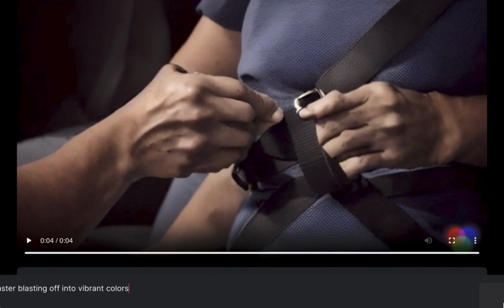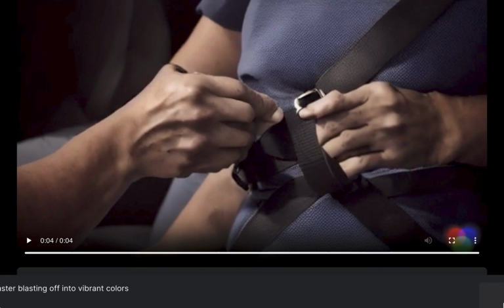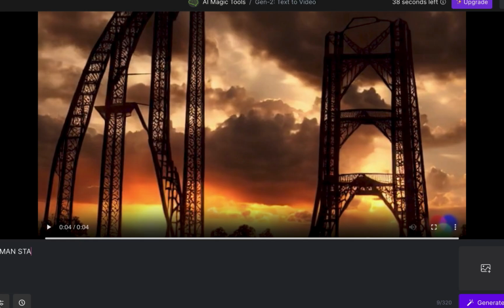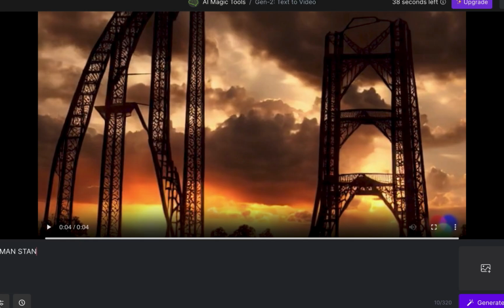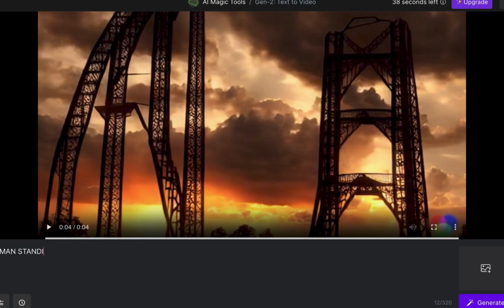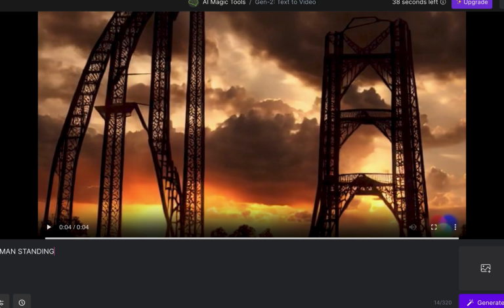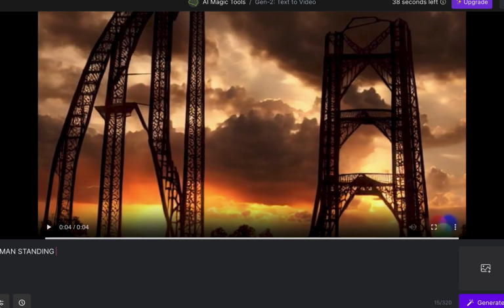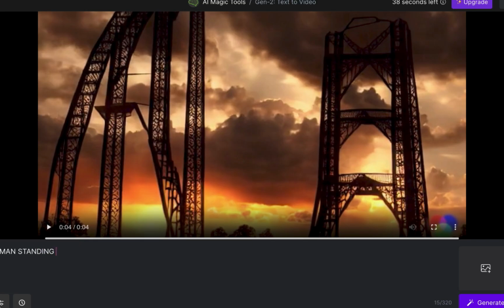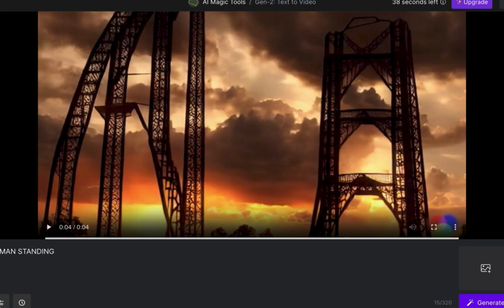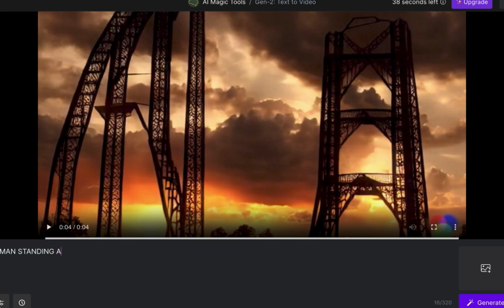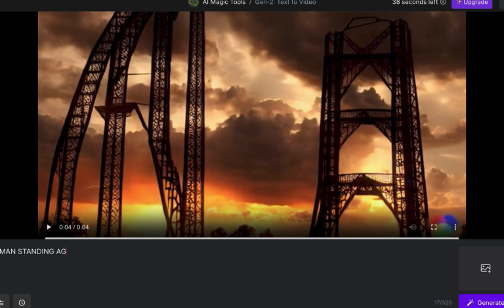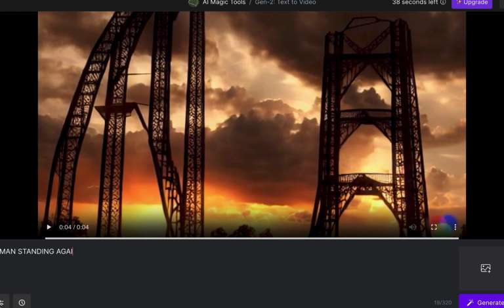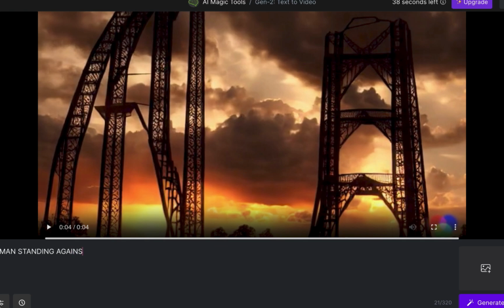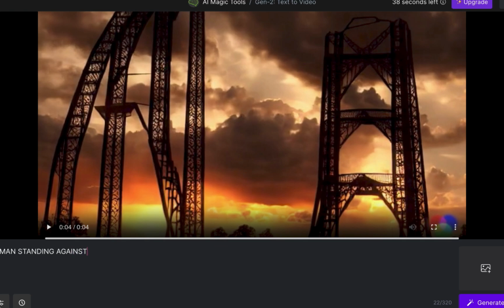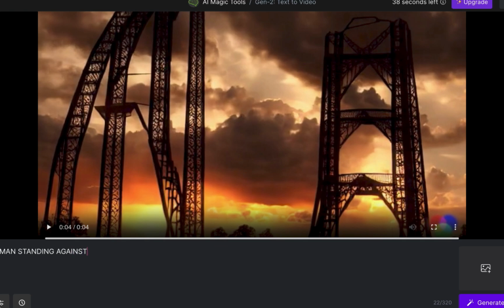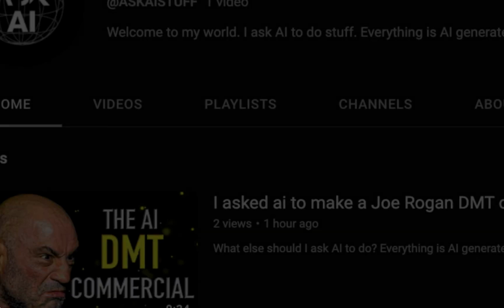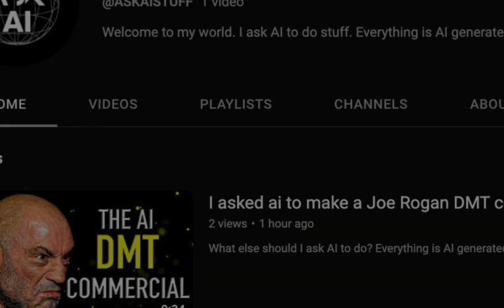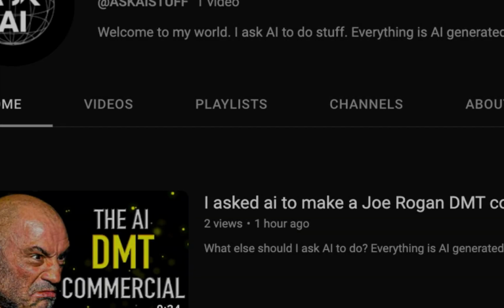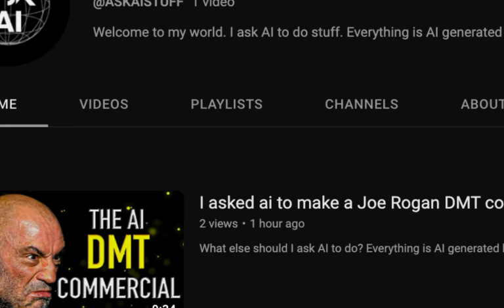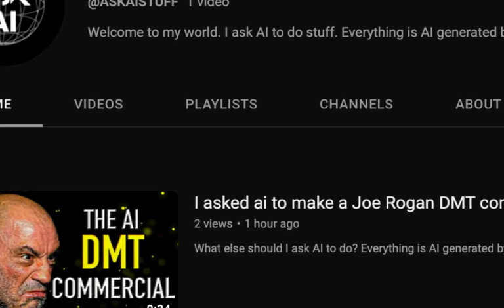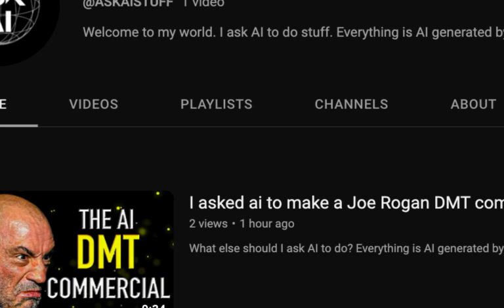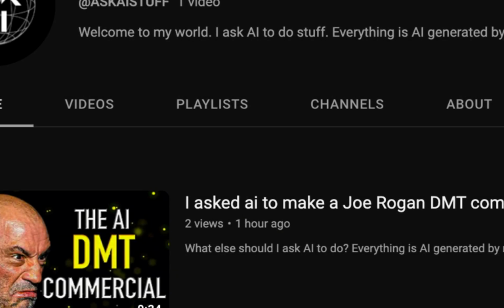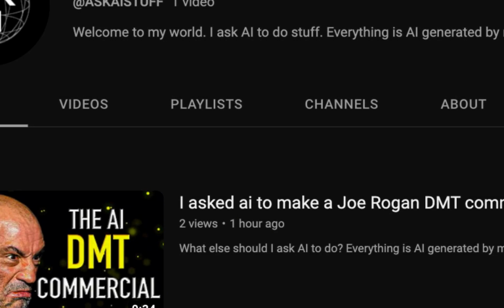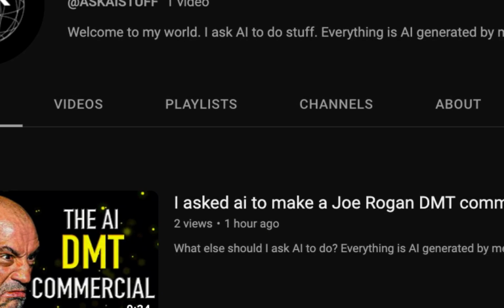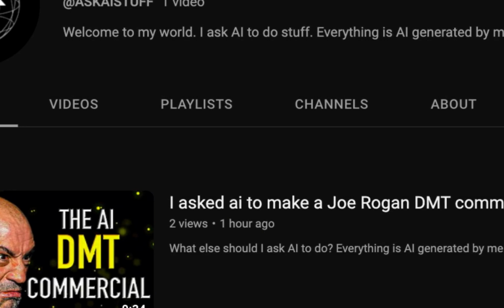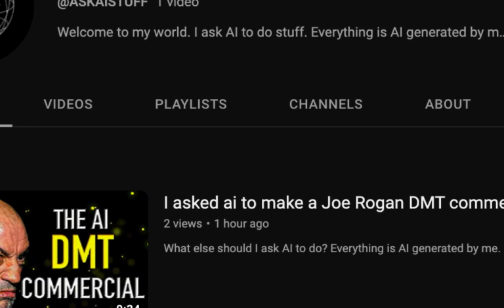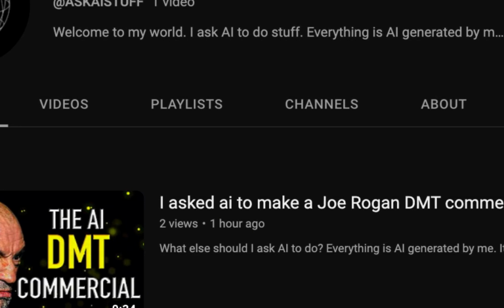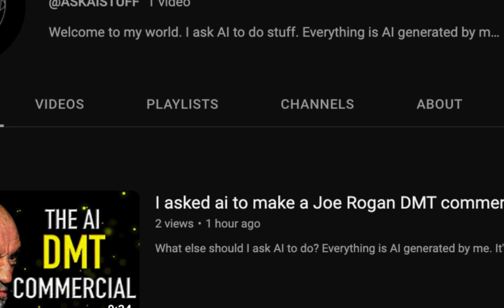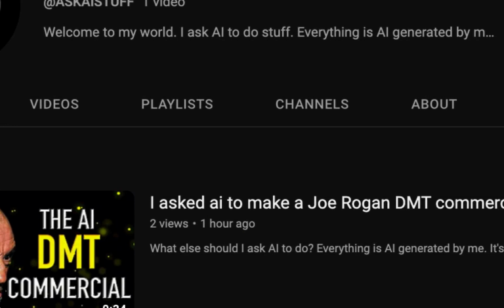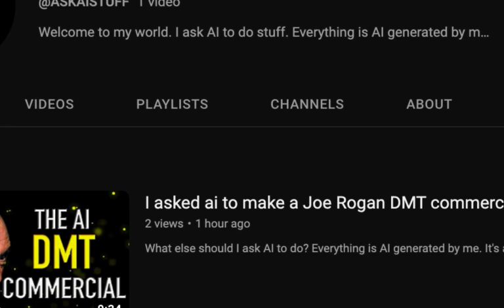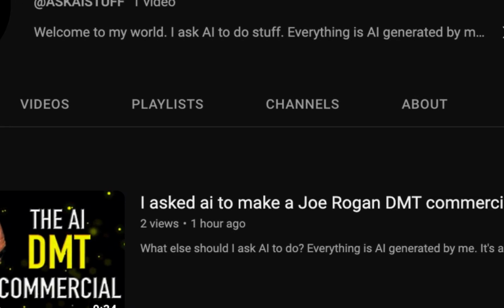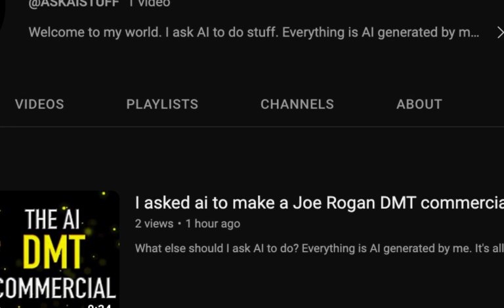There are more prompts that I did, but subscribe to stay updated on AI news and click the video on the screen to see the finished product of the Joe Rogan commercial.